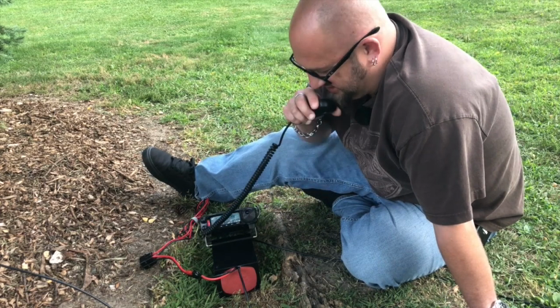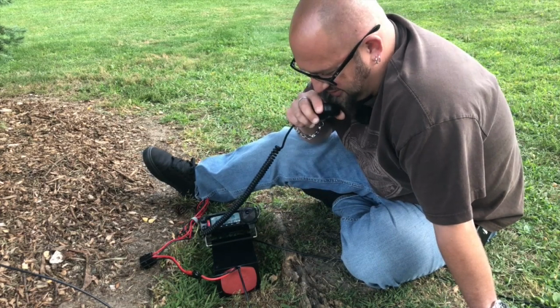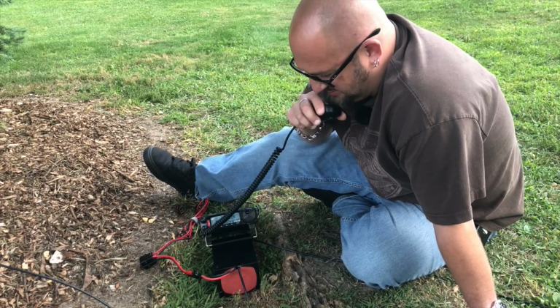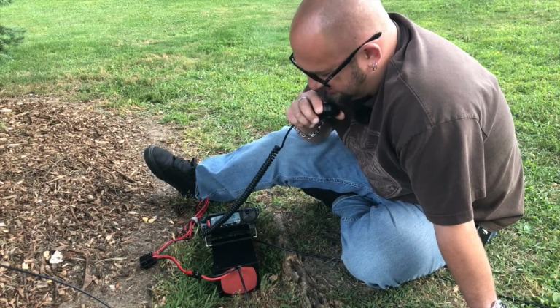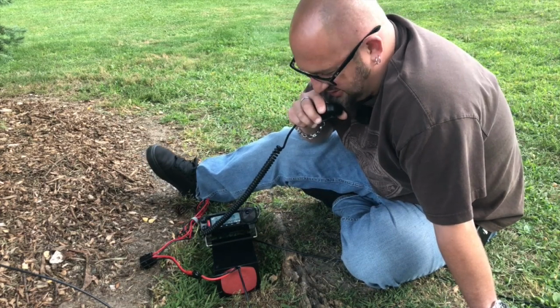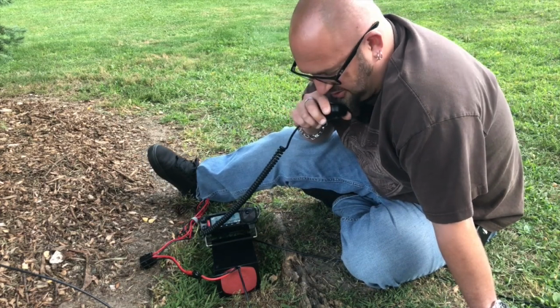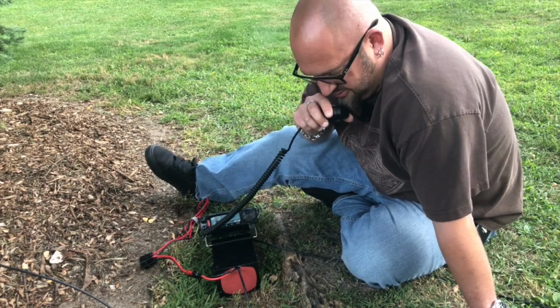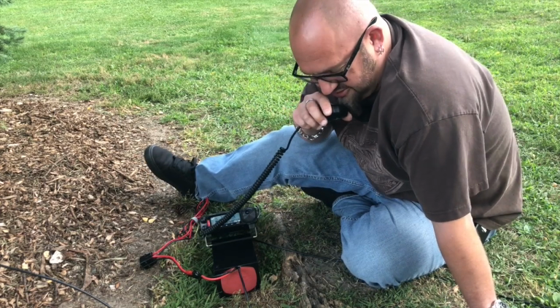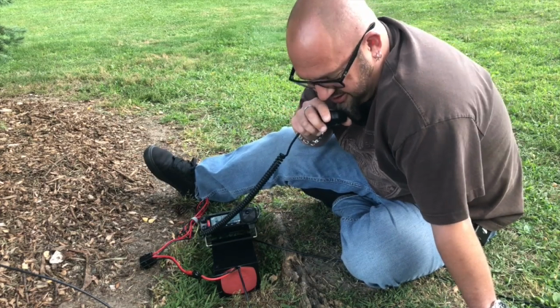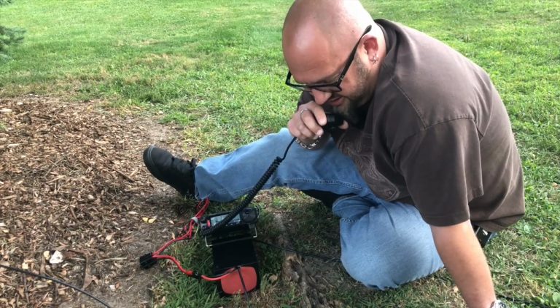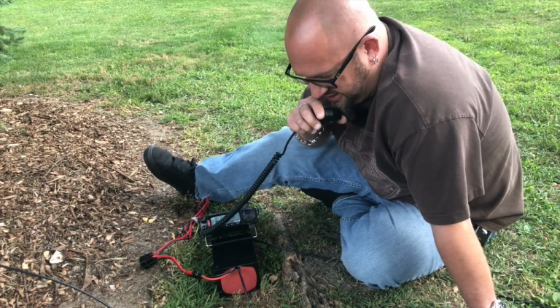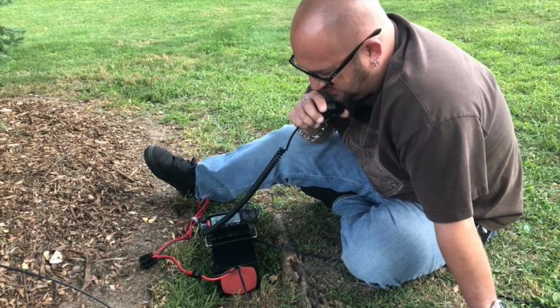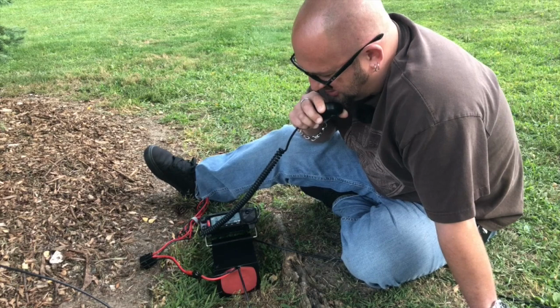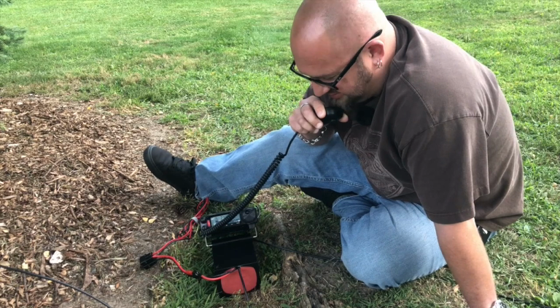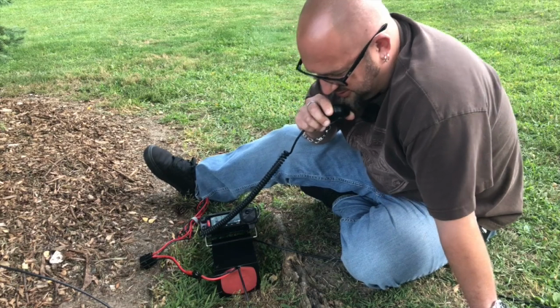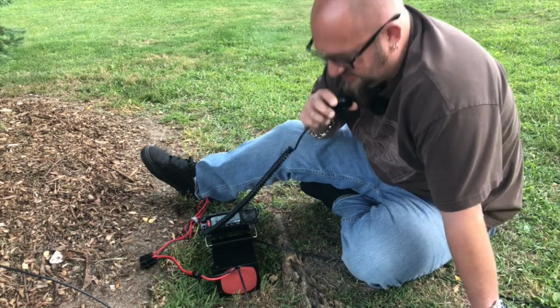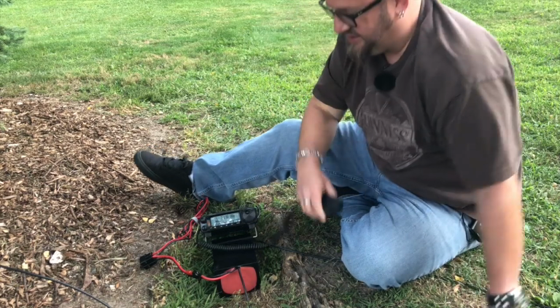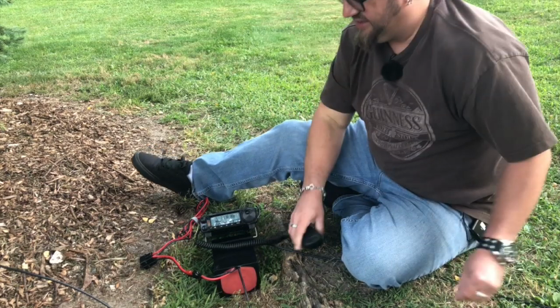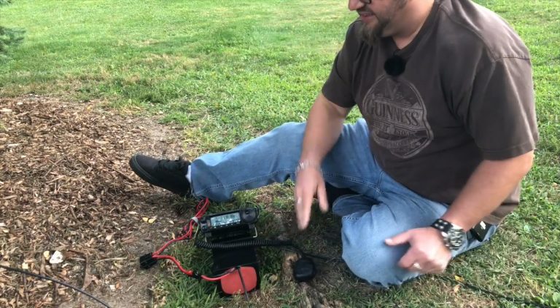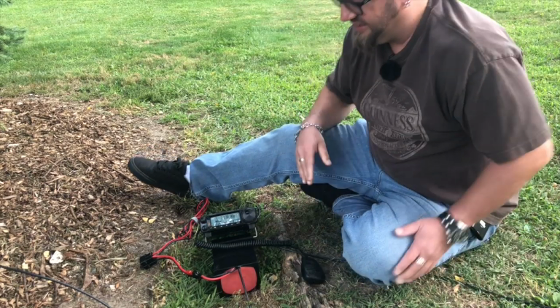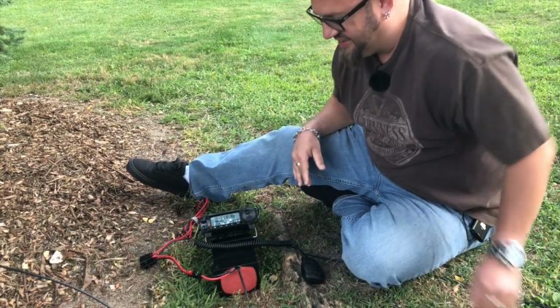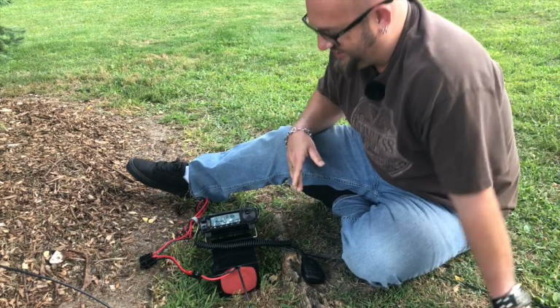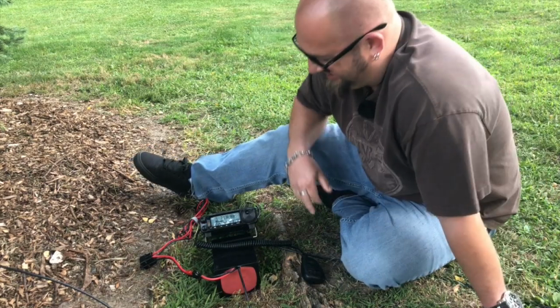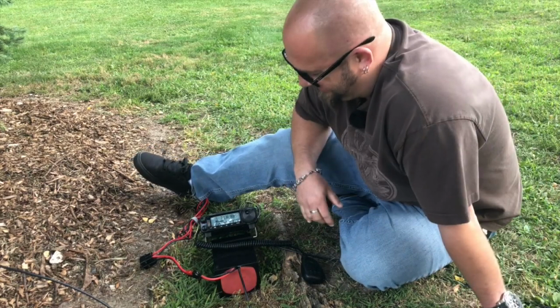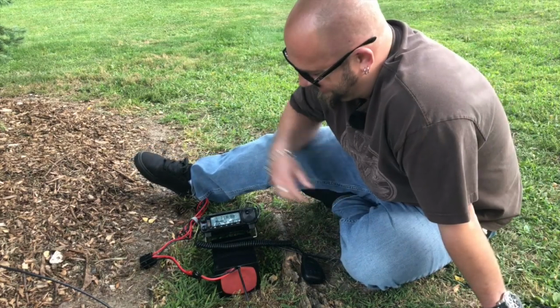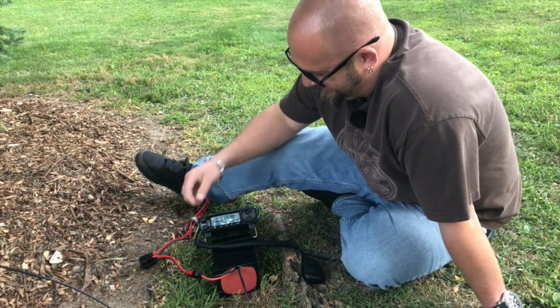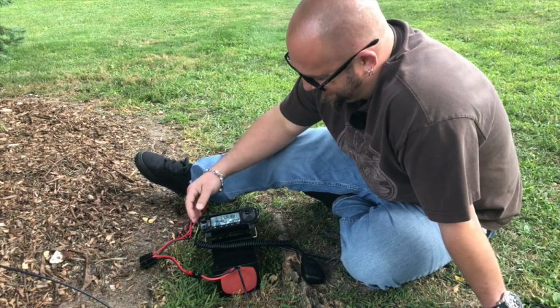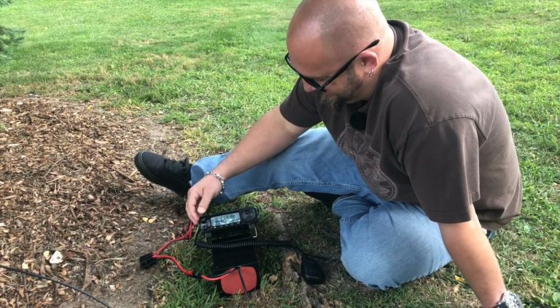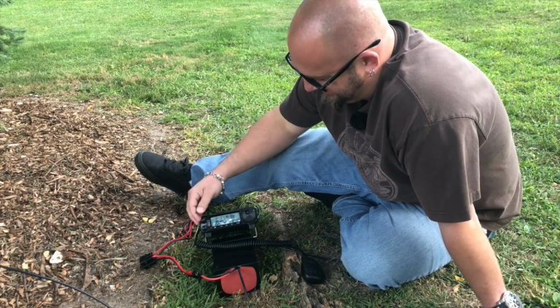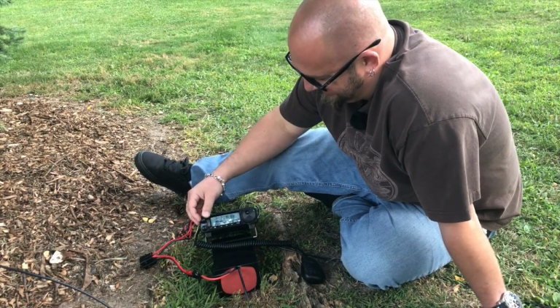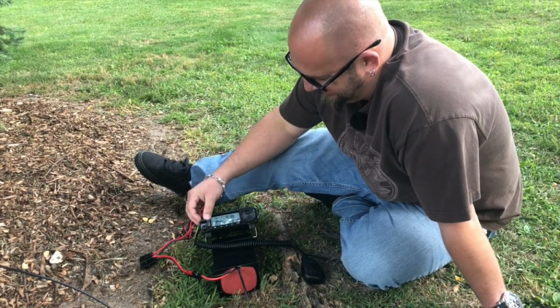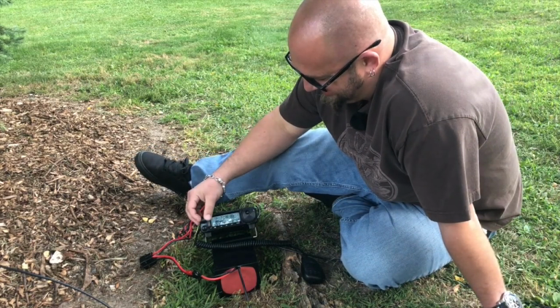Got it, Rob. Thanks. I got it recorded — I'll get you logged when I get back home. 73. Okay, catch you later, Mike. N1NUG QRZ.